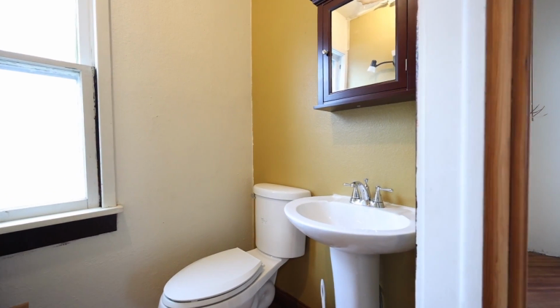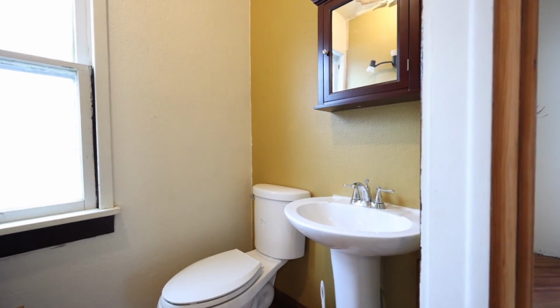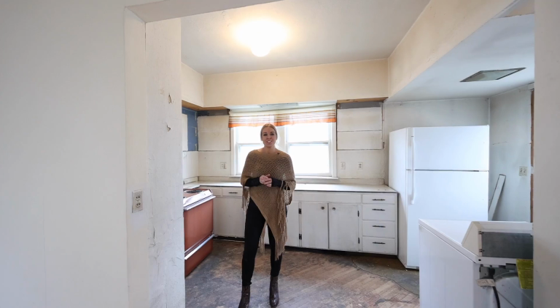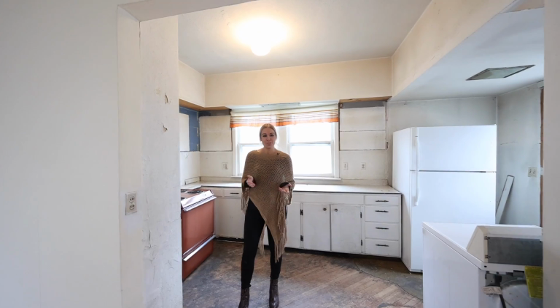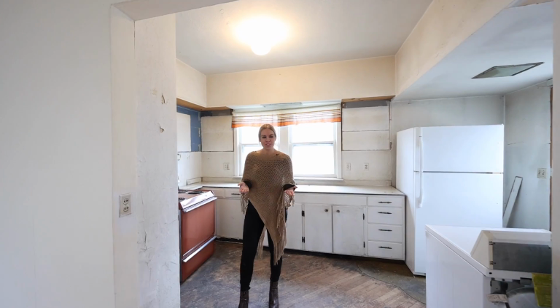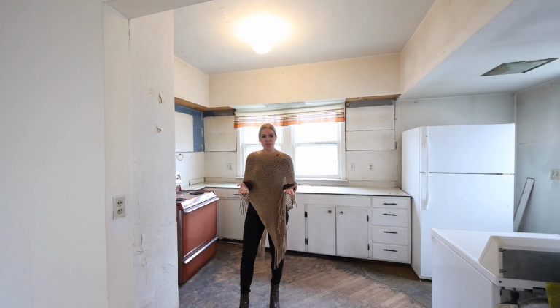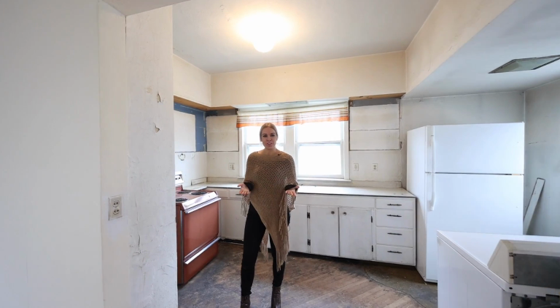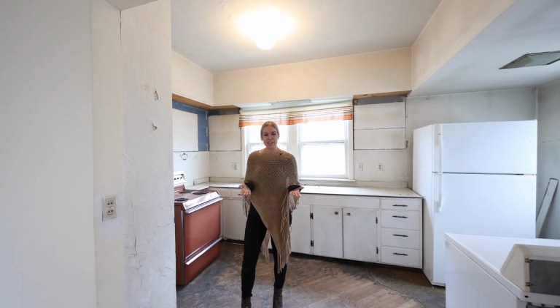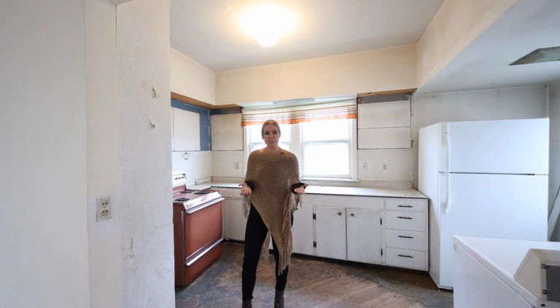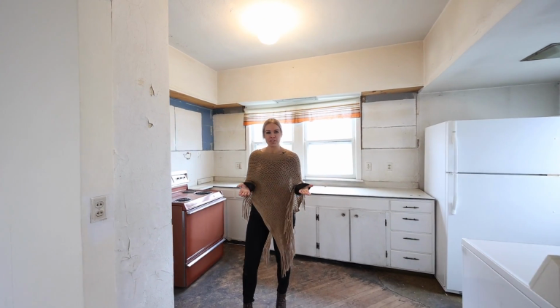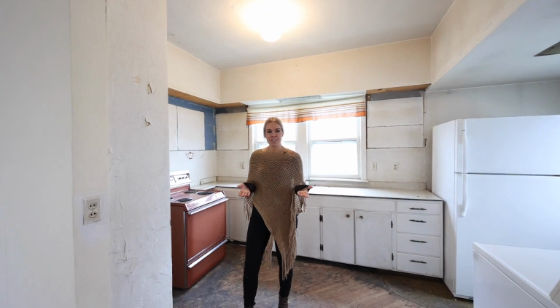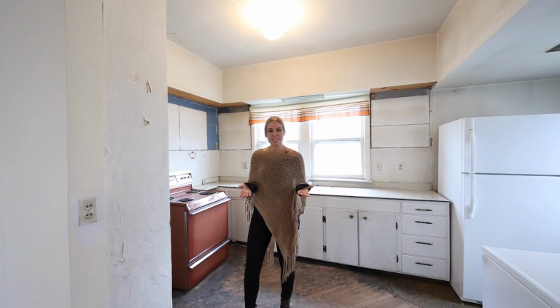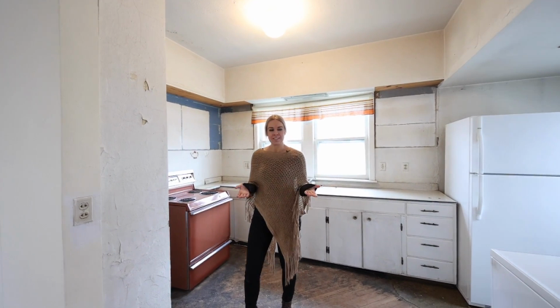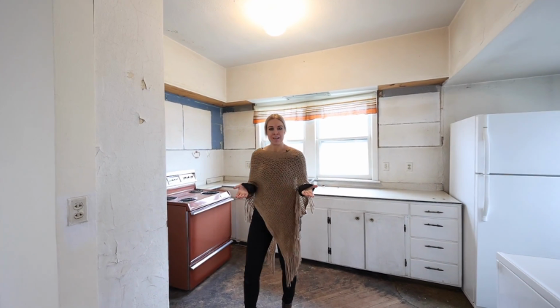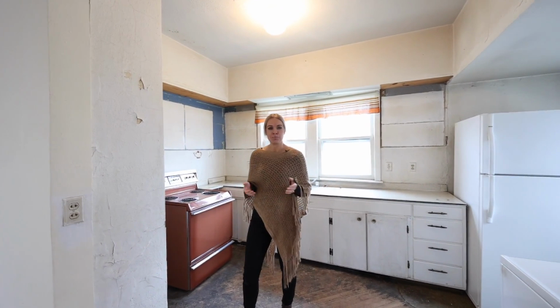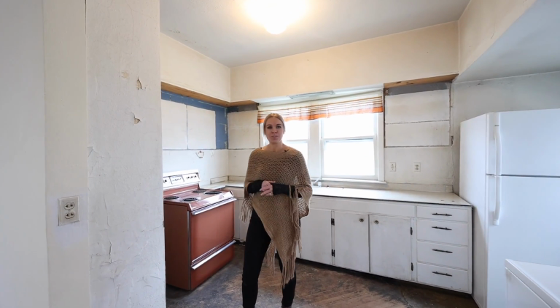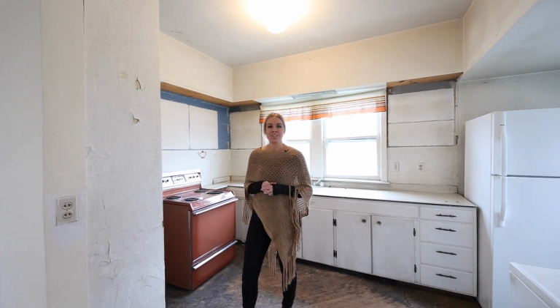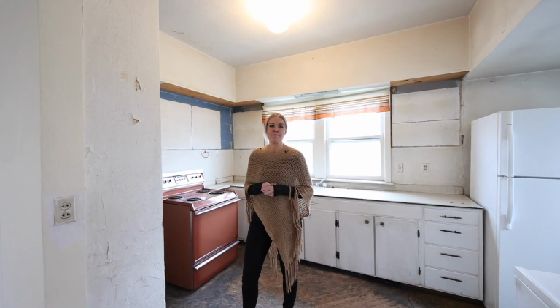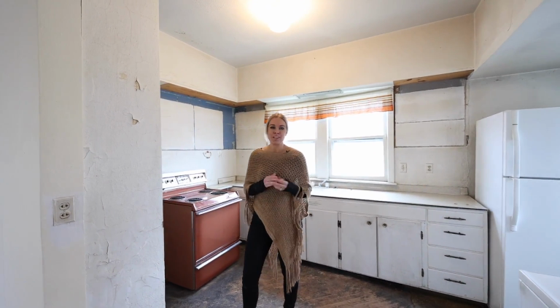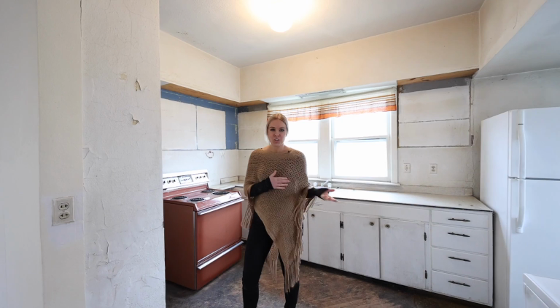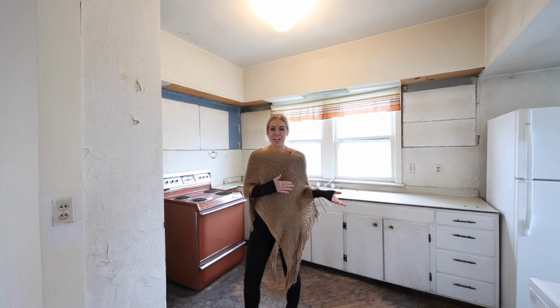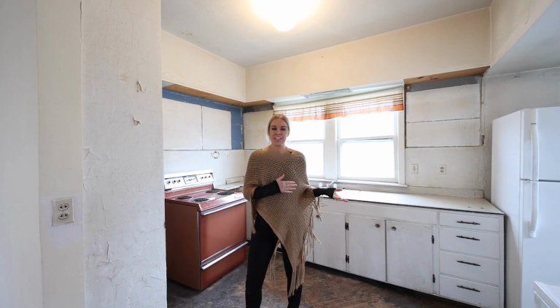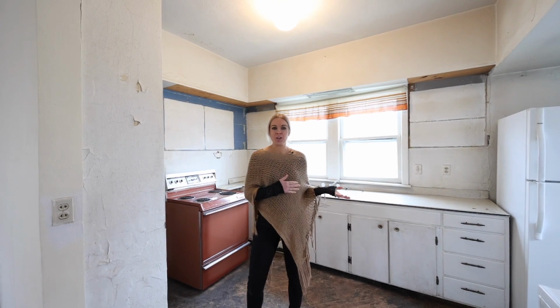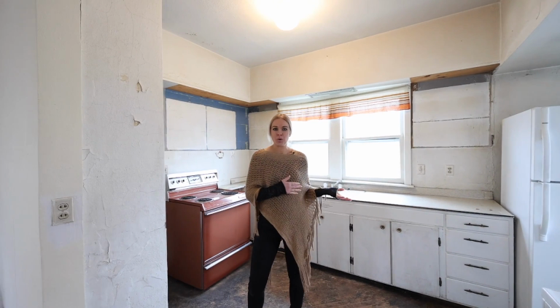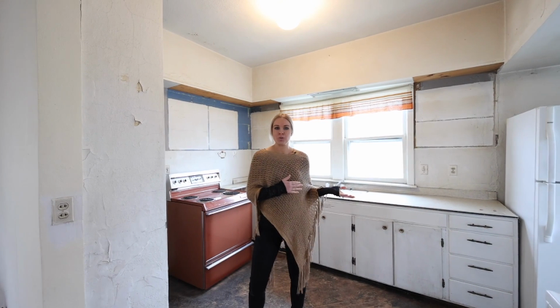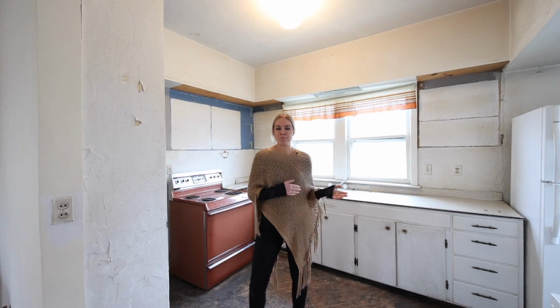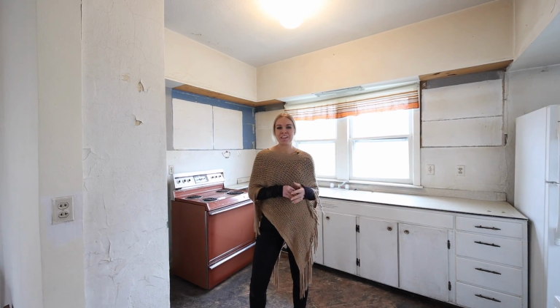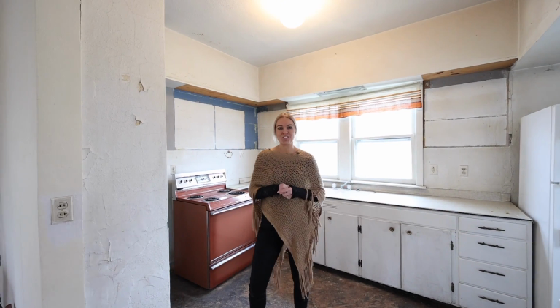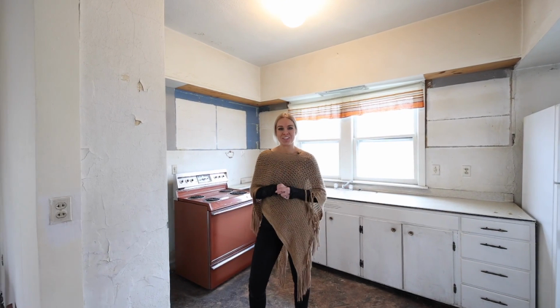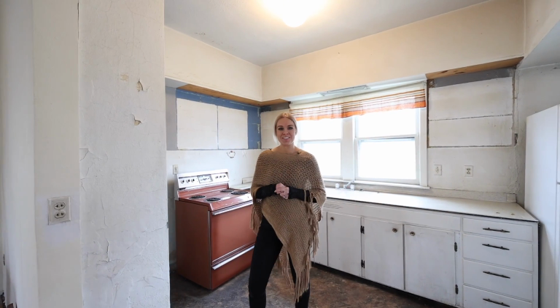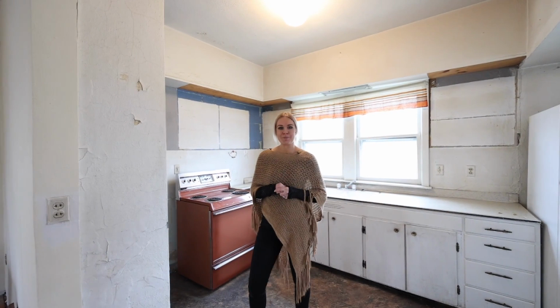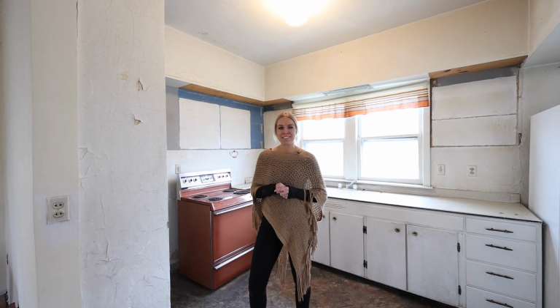Do you enjoy looking at Pinterest and design boards? Imagine creating your own gourmet kitchen in this space.